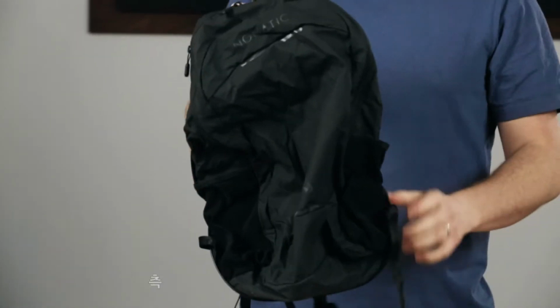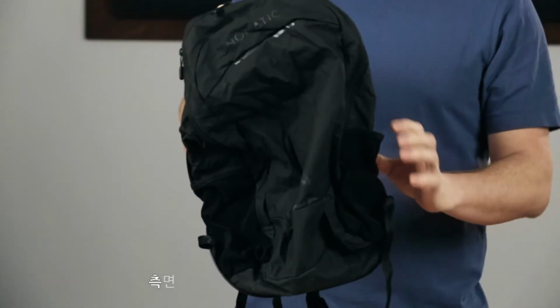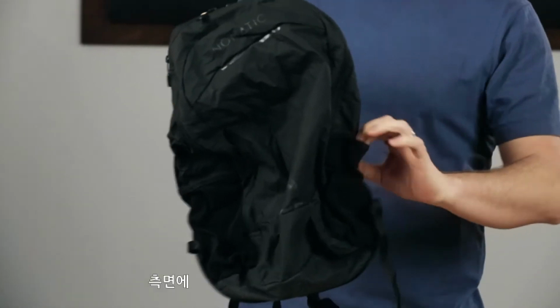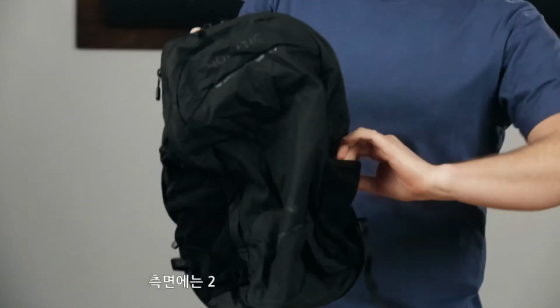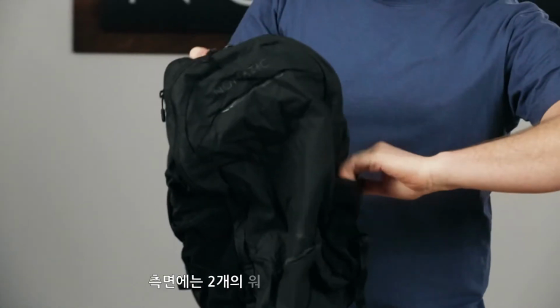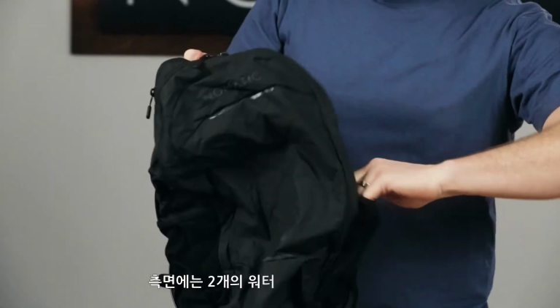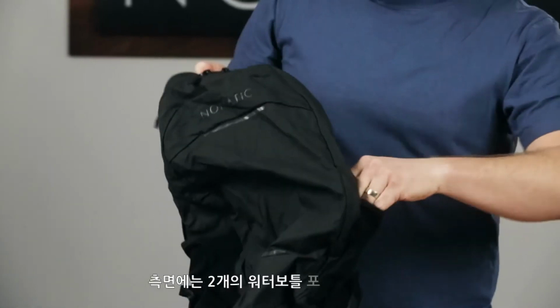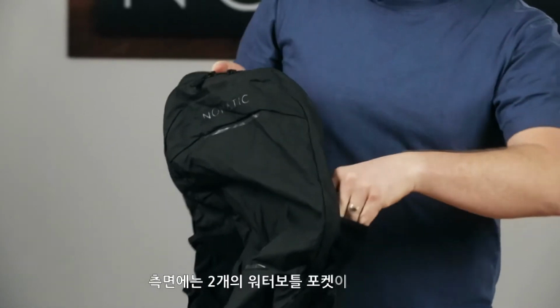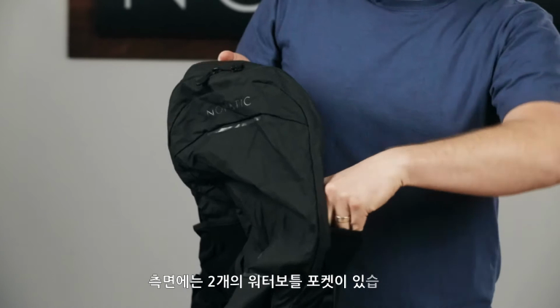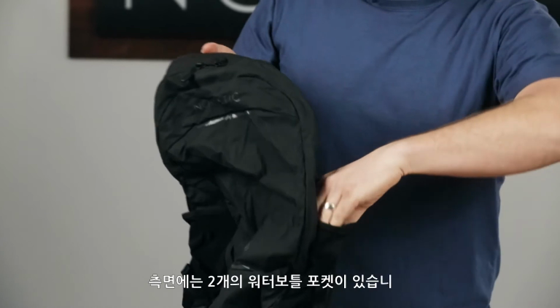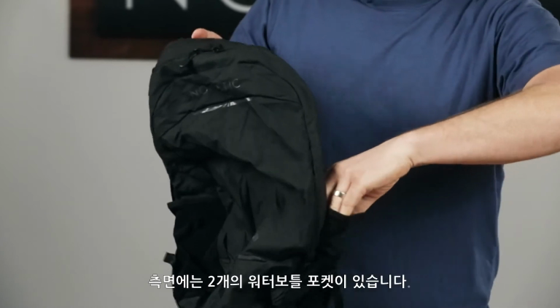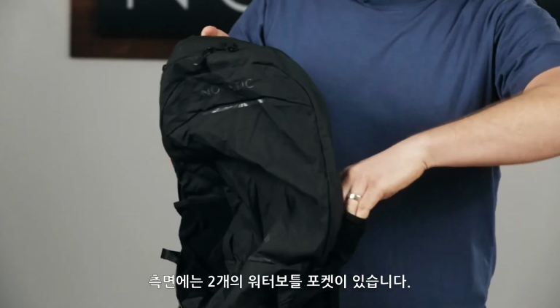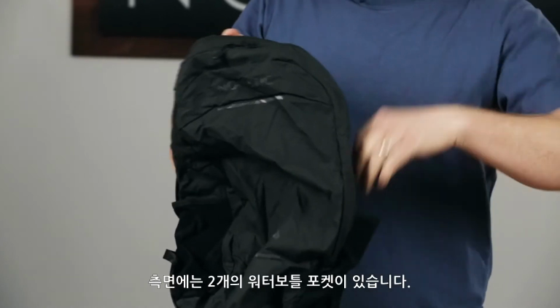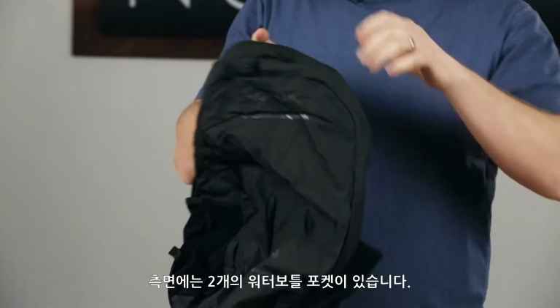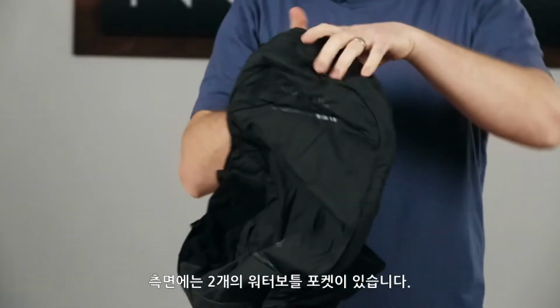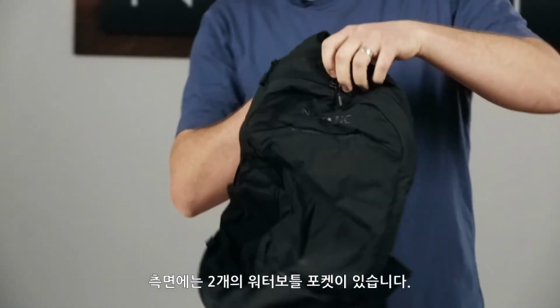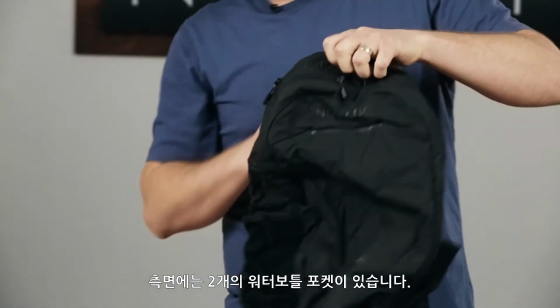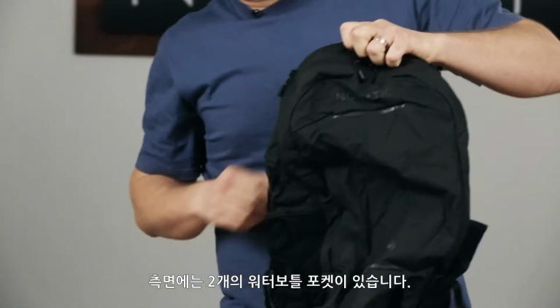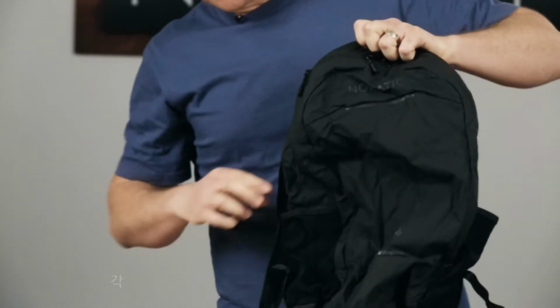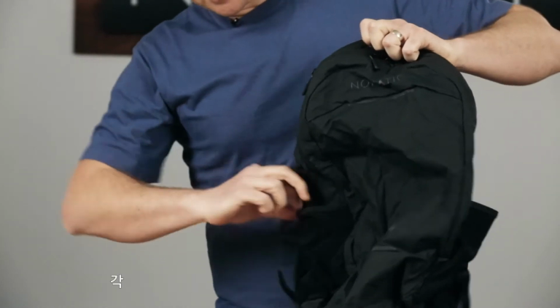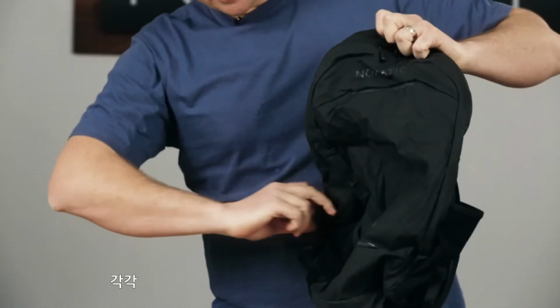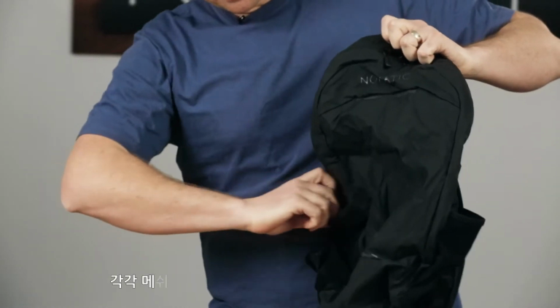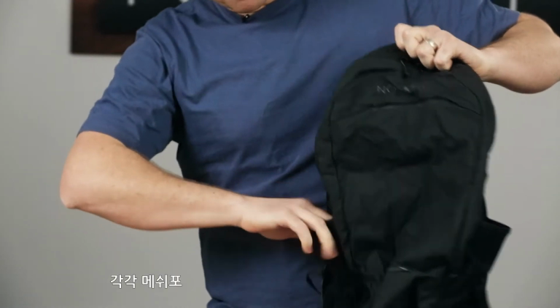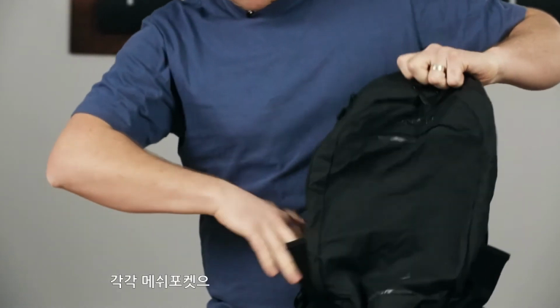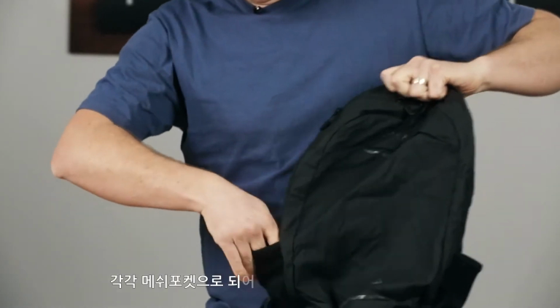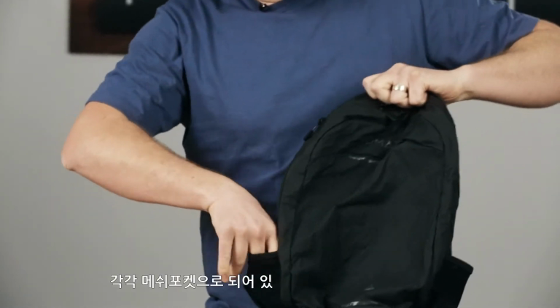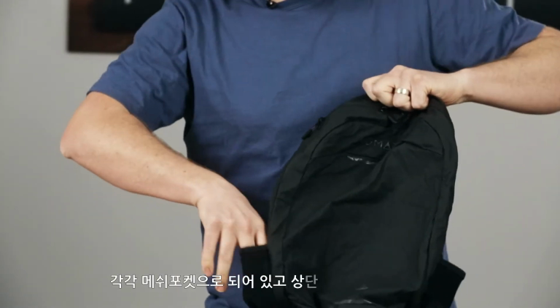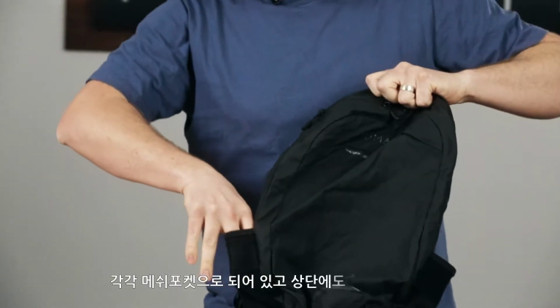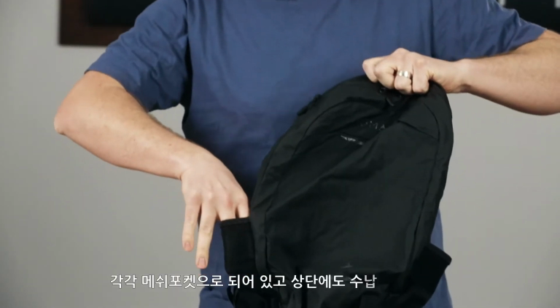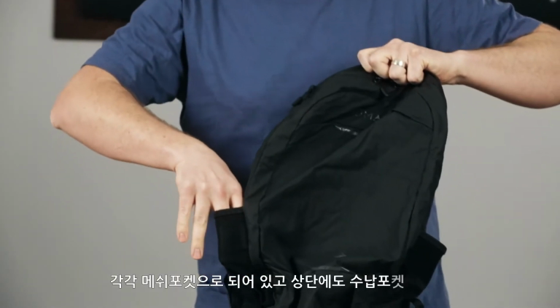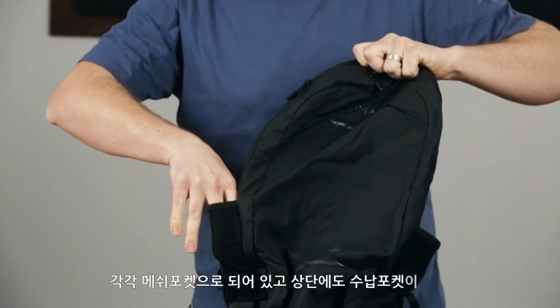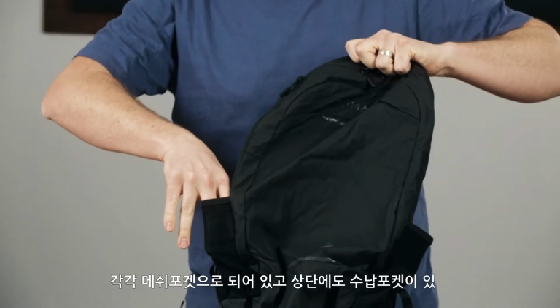And then if you look on the sides, we have two water bottle pockets, one on each side — mesh elastic bottle pockets.